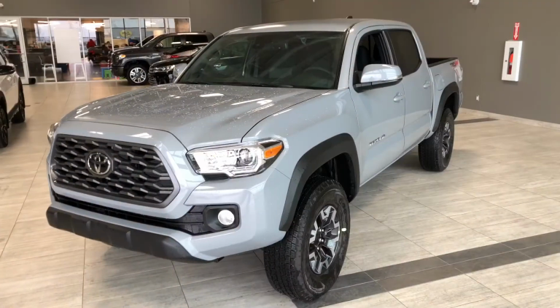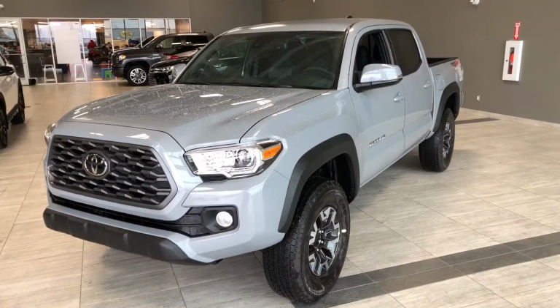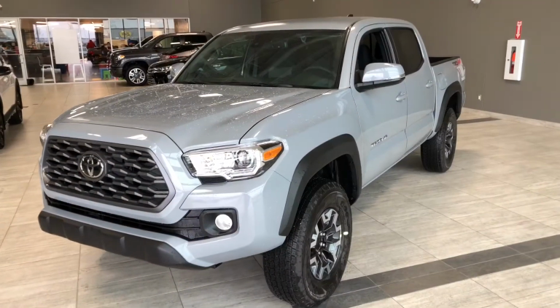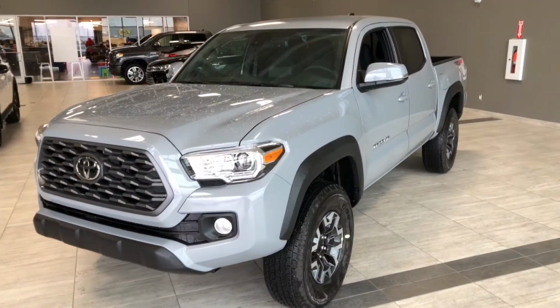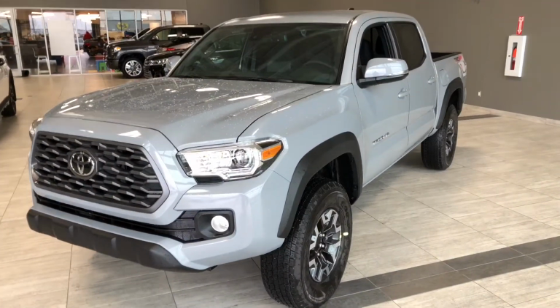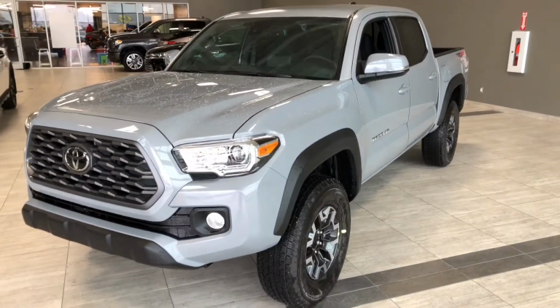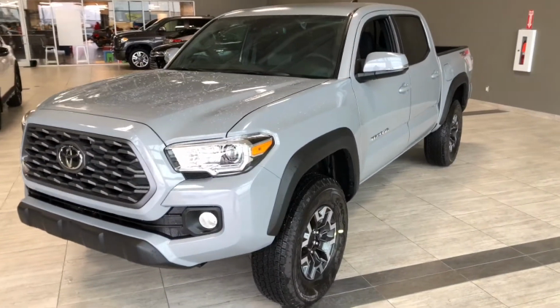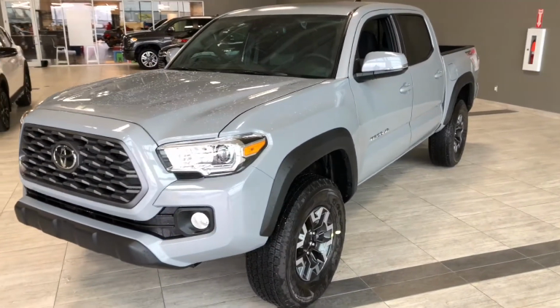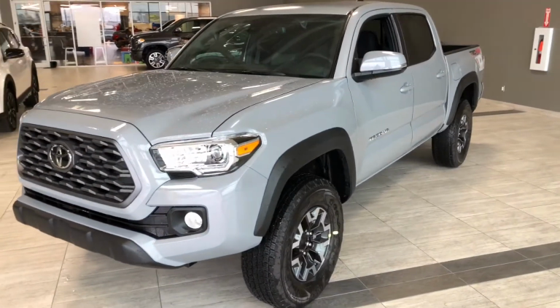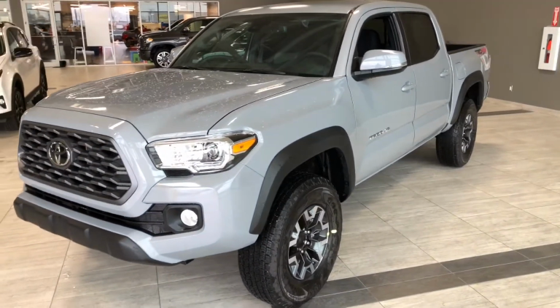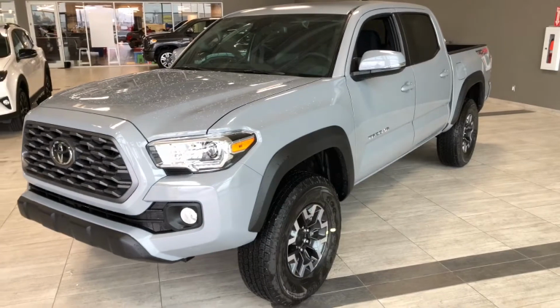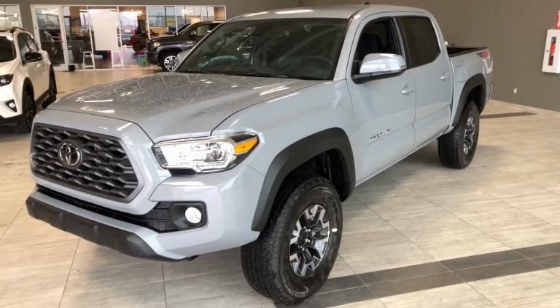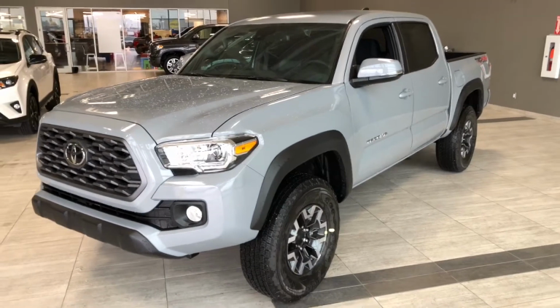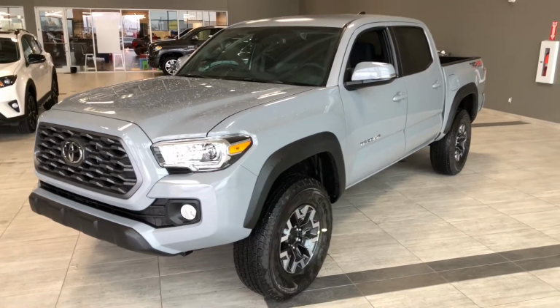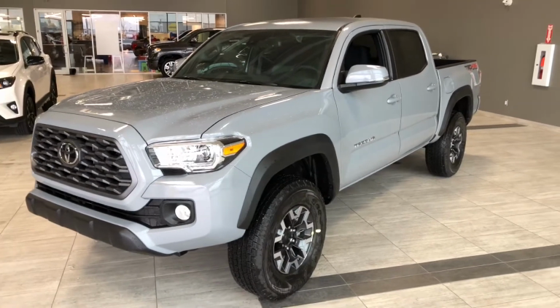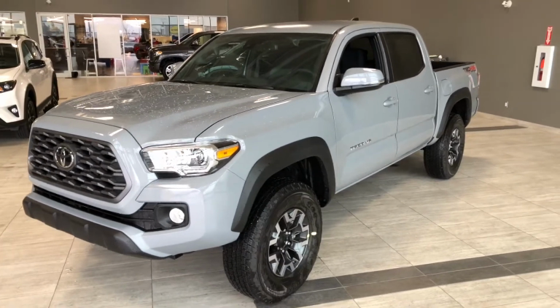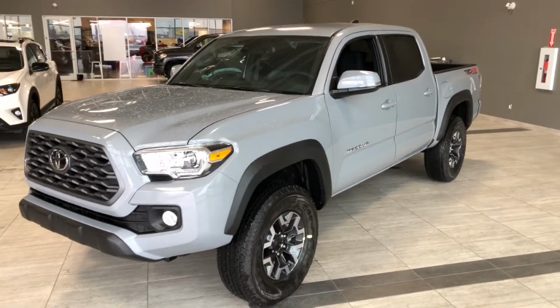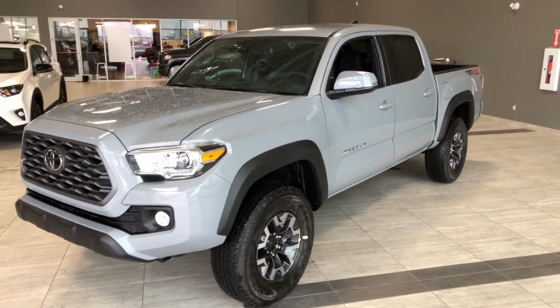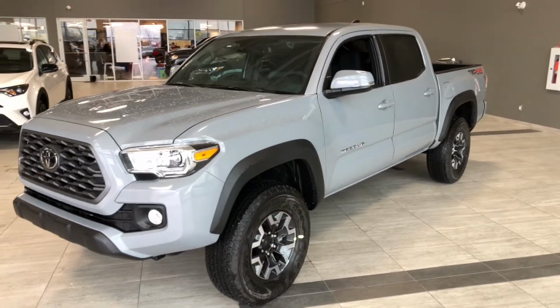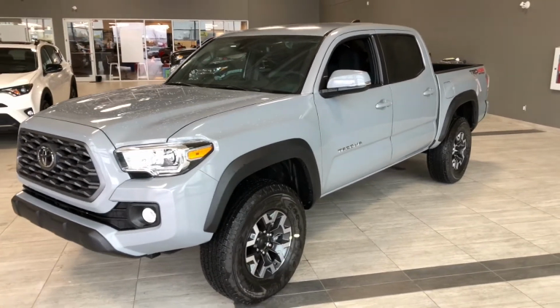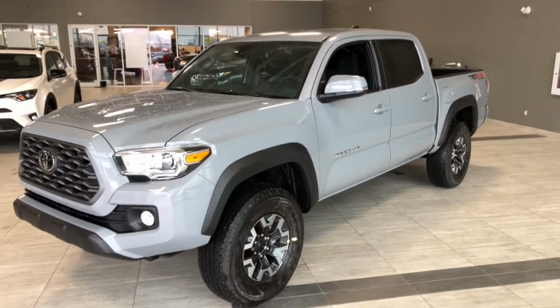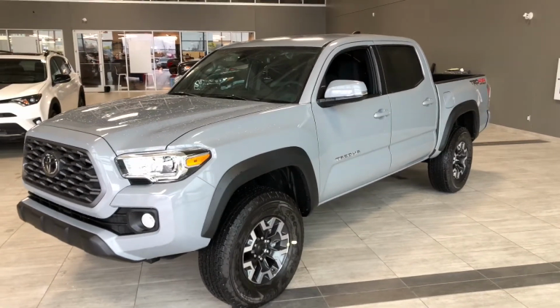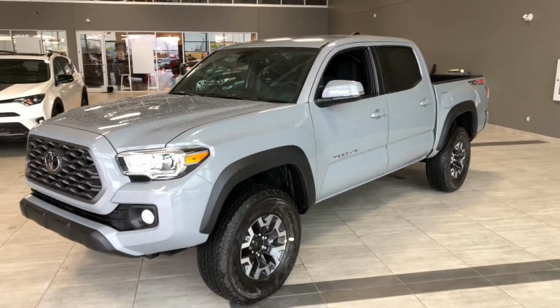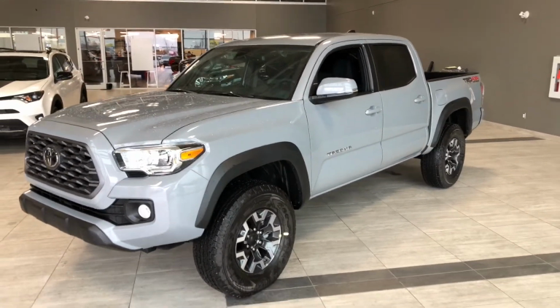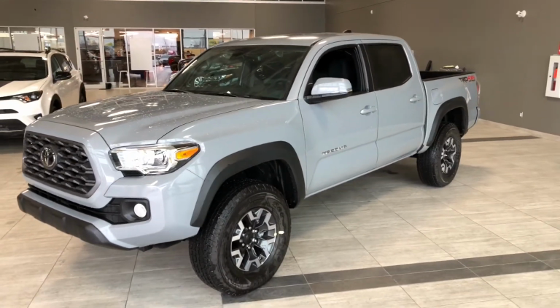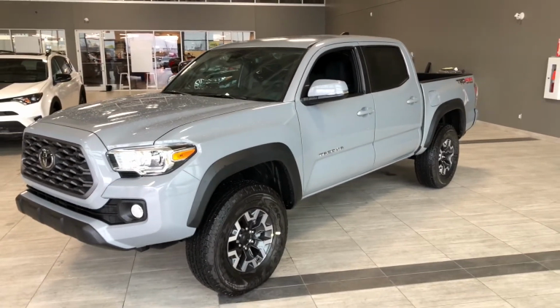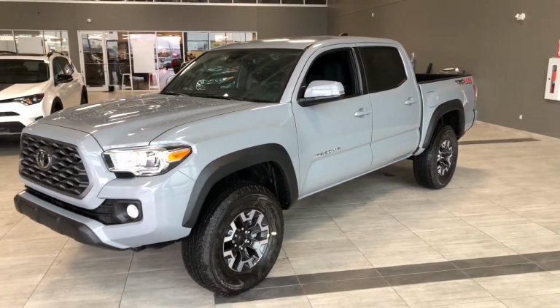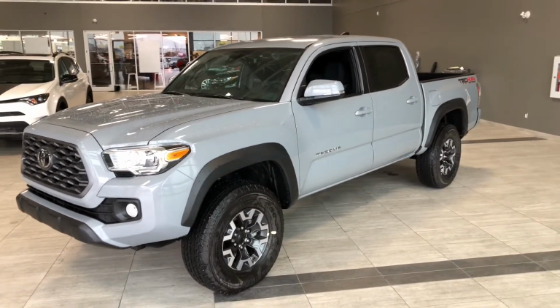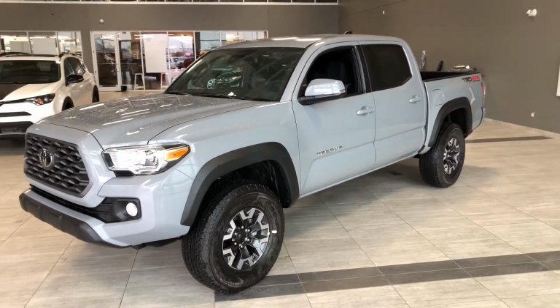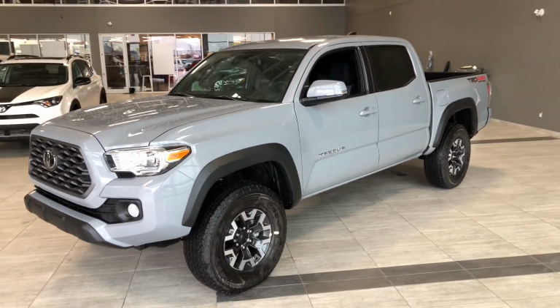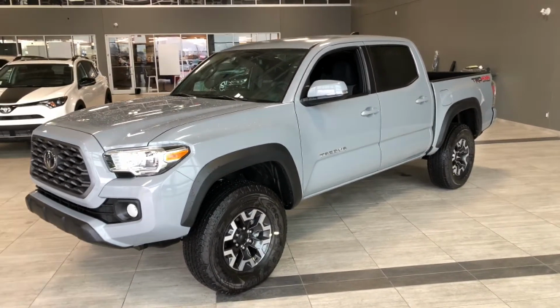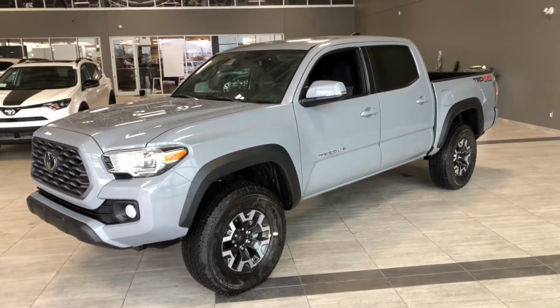Some of the great exterior features on this Tacoma include fog lights, turn signals on the side mirrors, and a proximity smart key system.